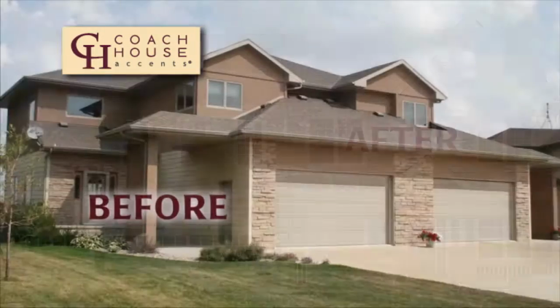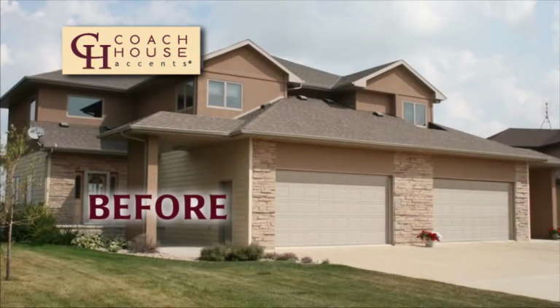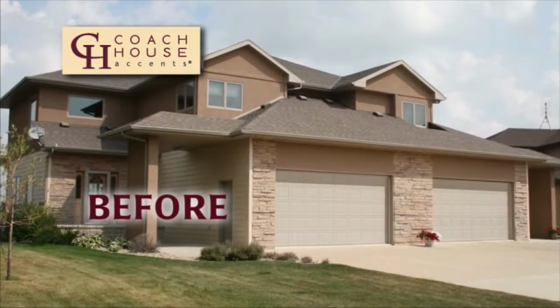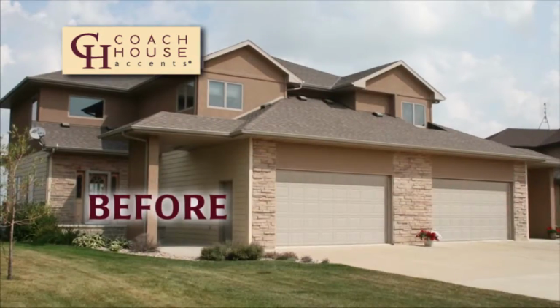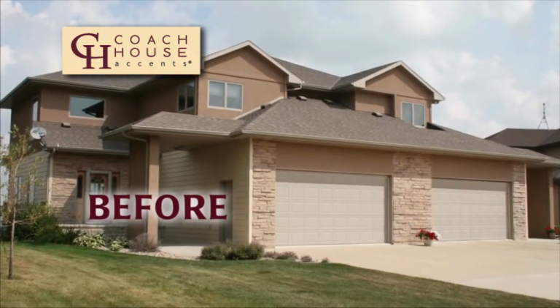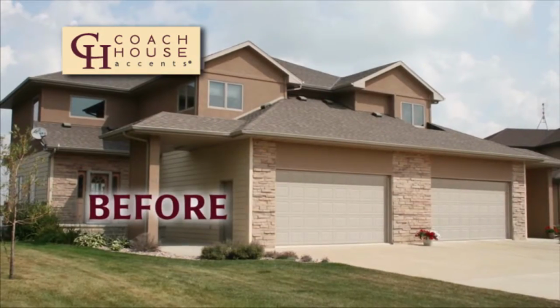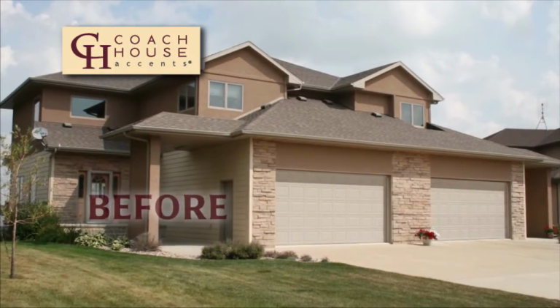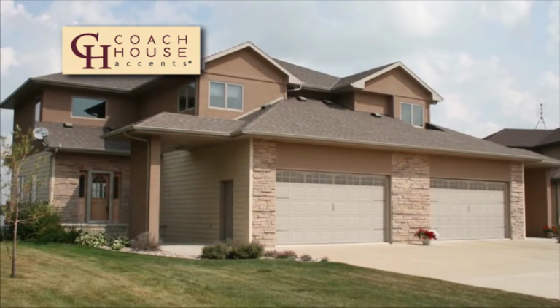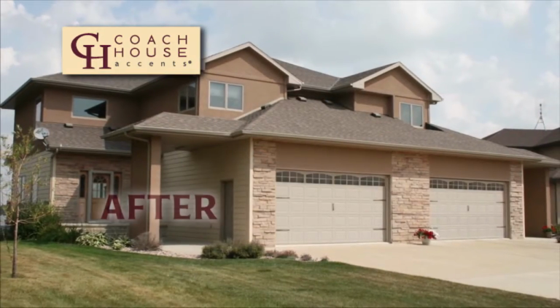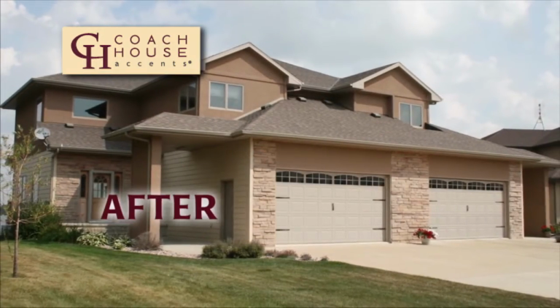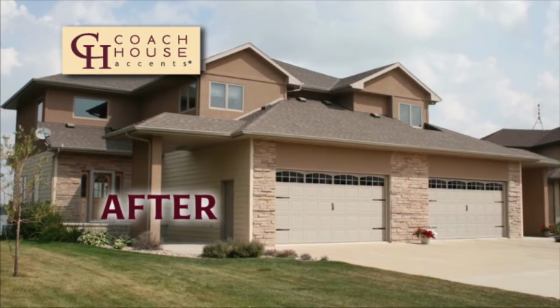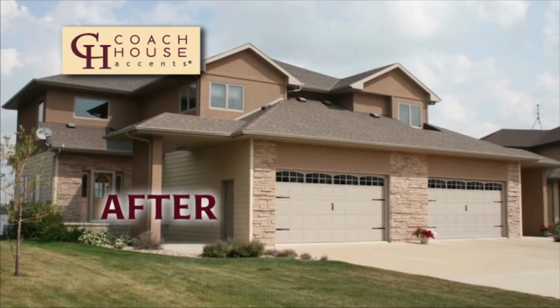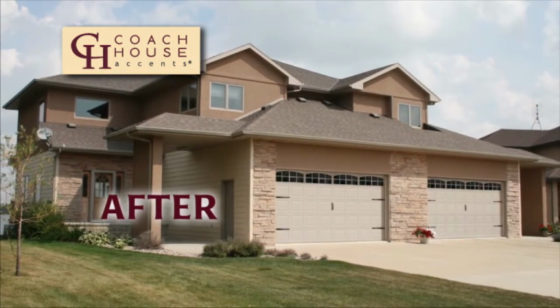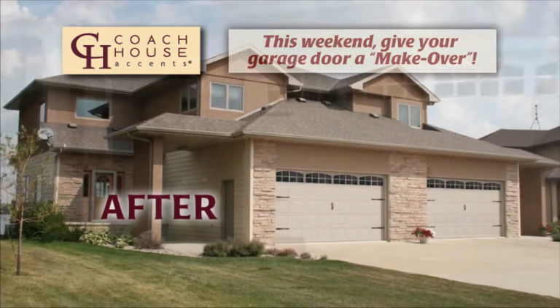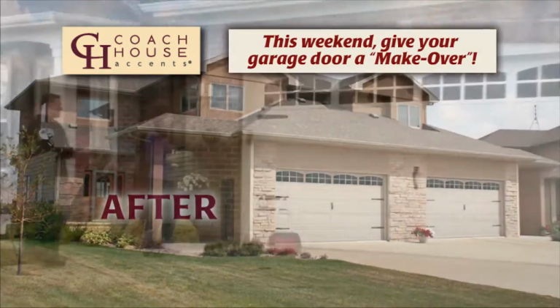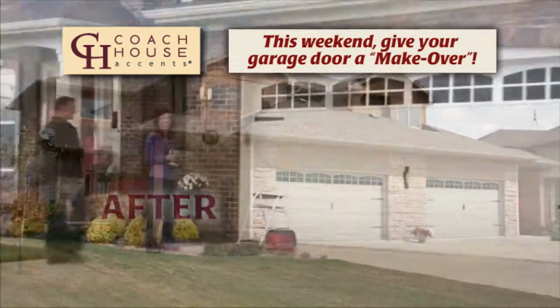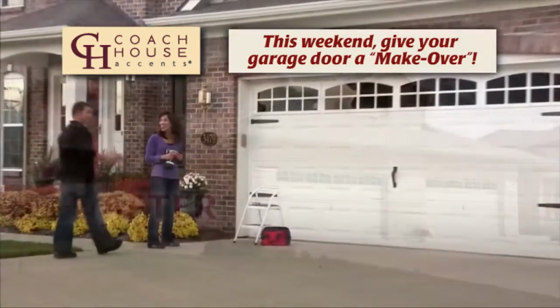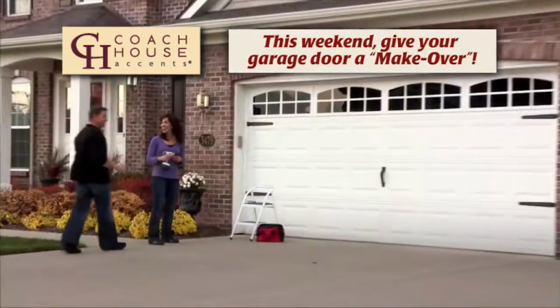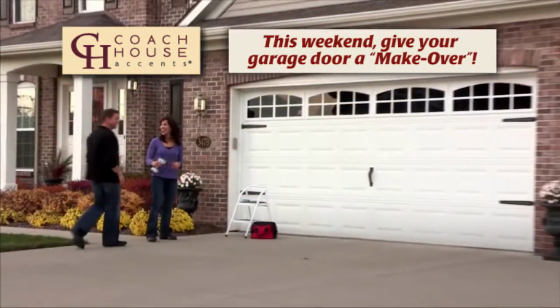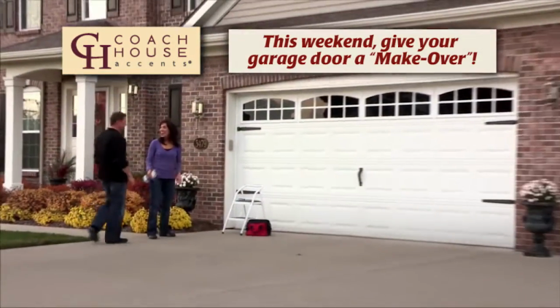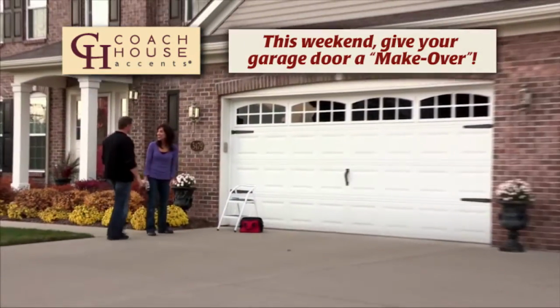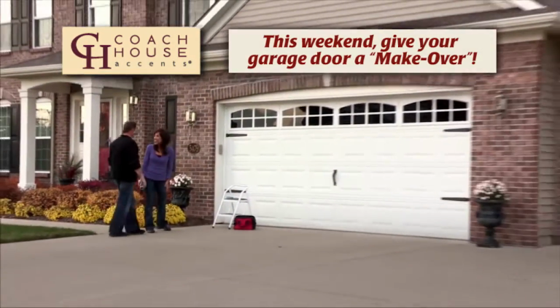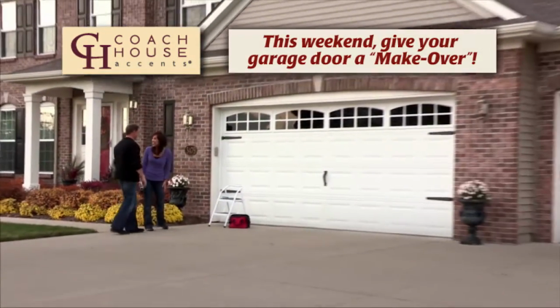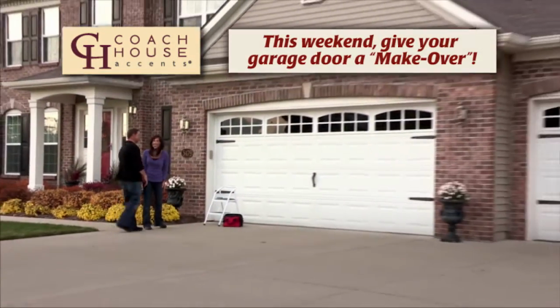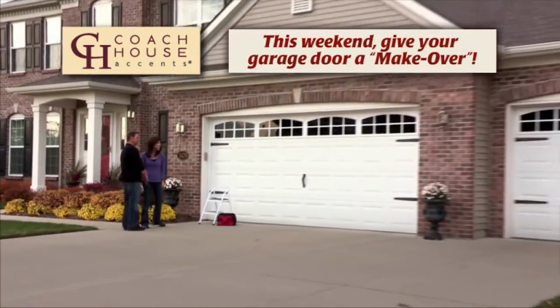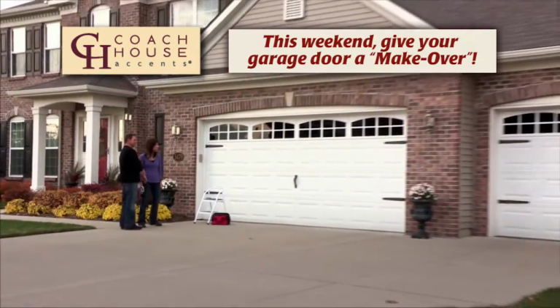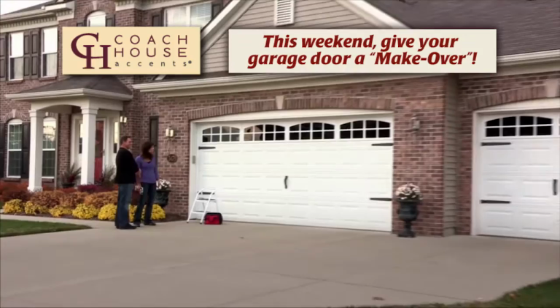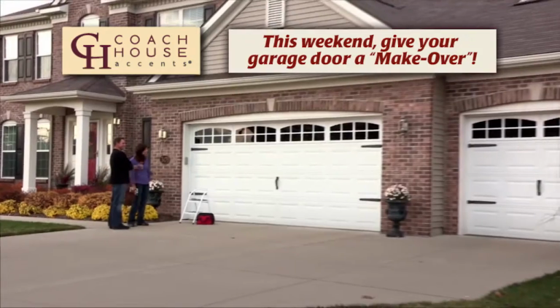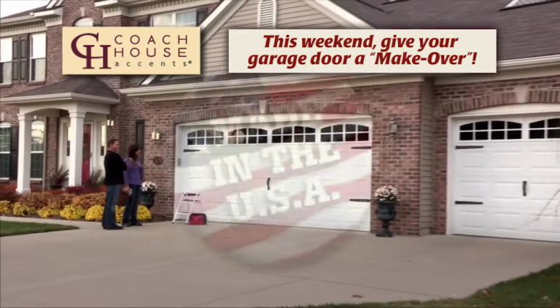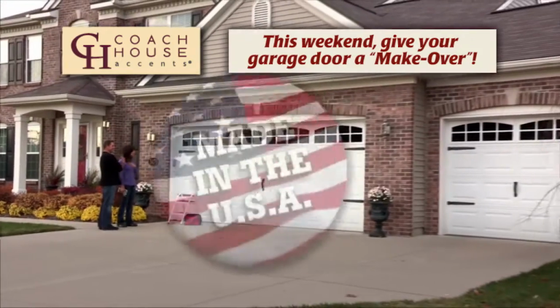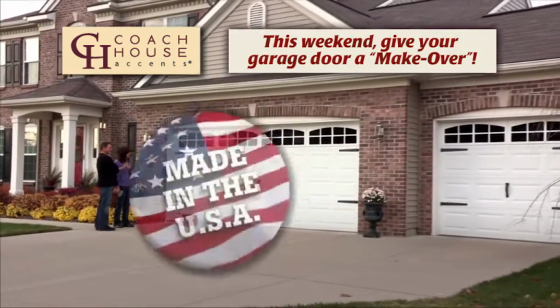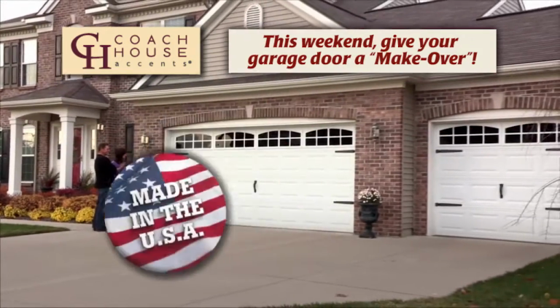Coach House Accents, available in major home improvement centers and garage door dealers everywhere.